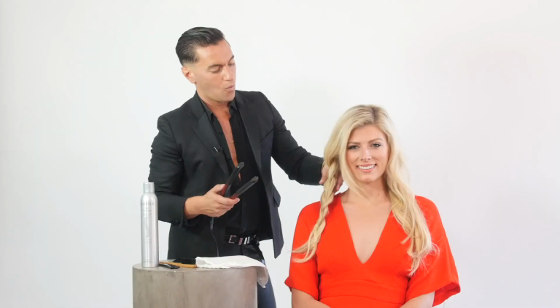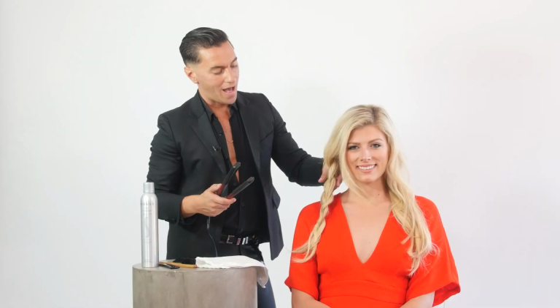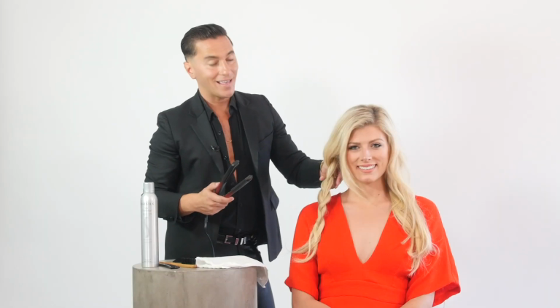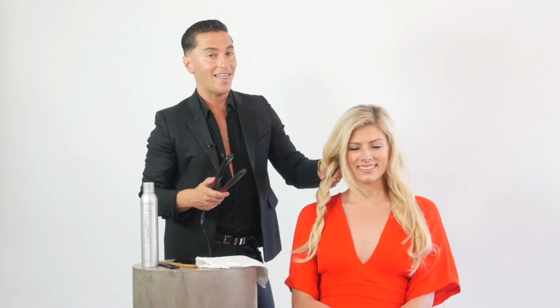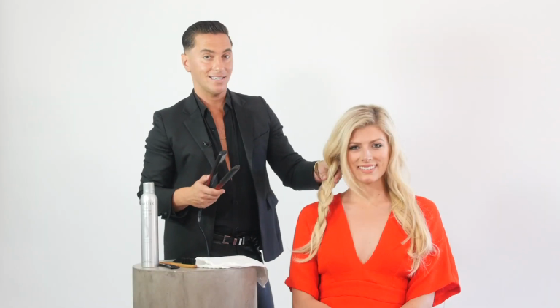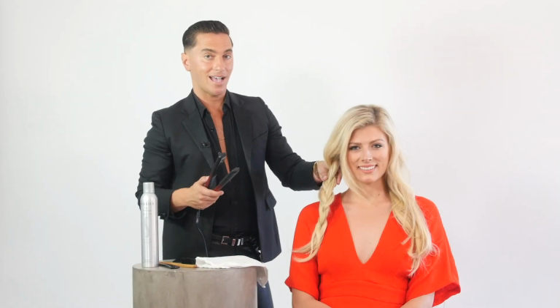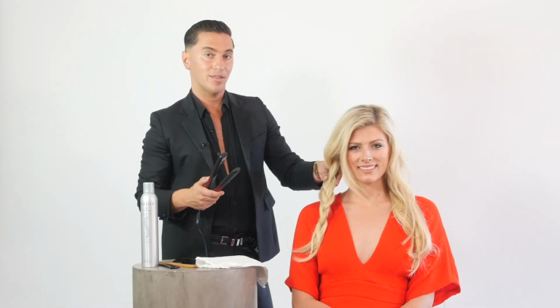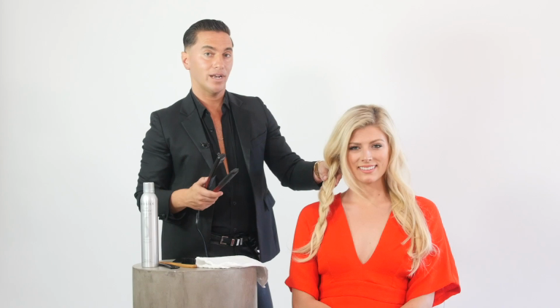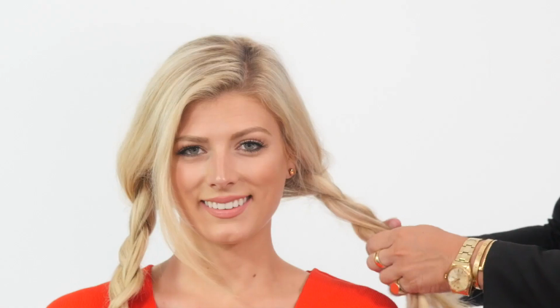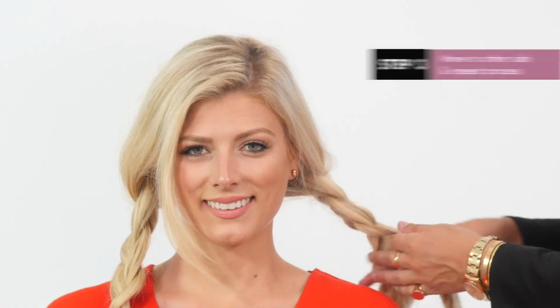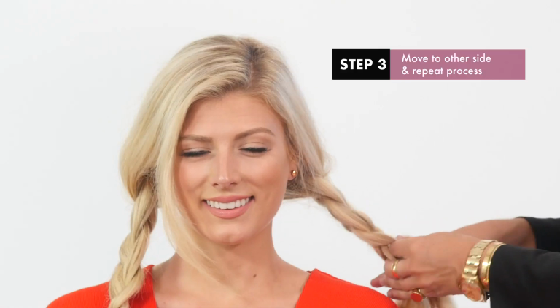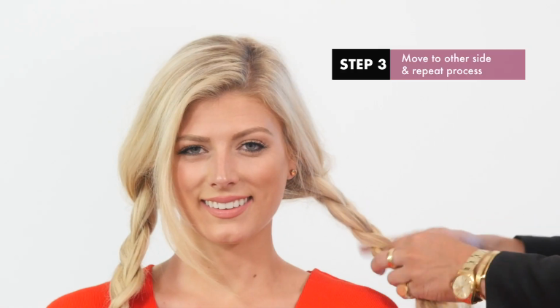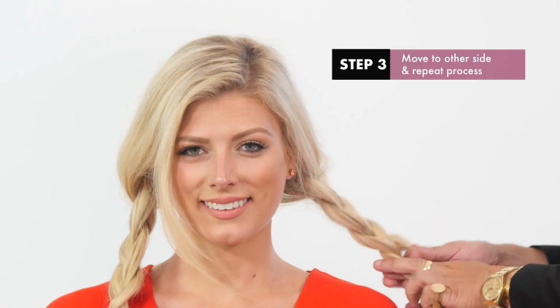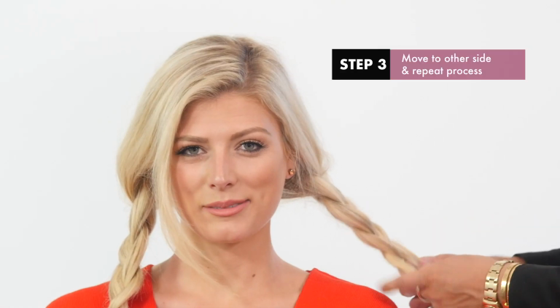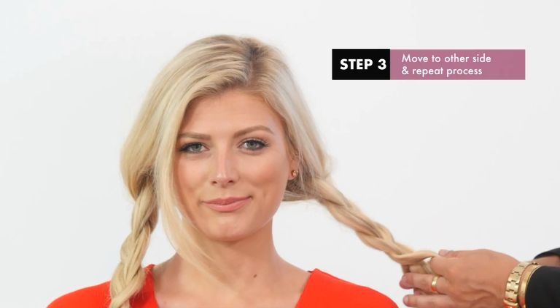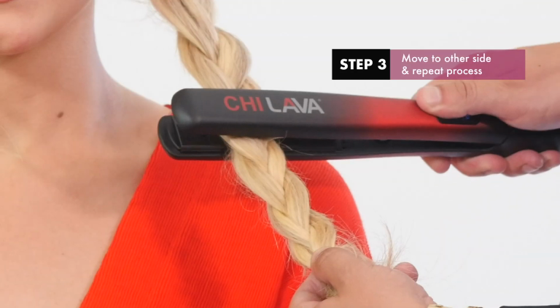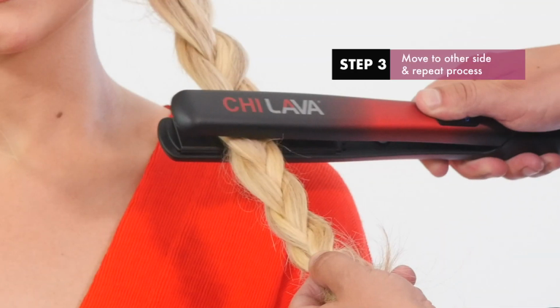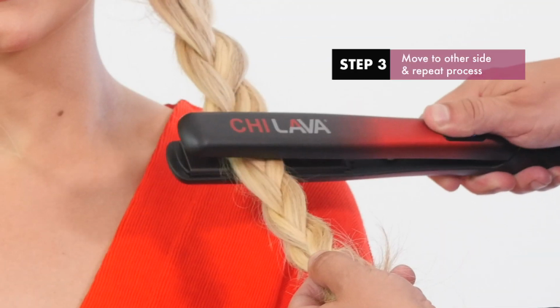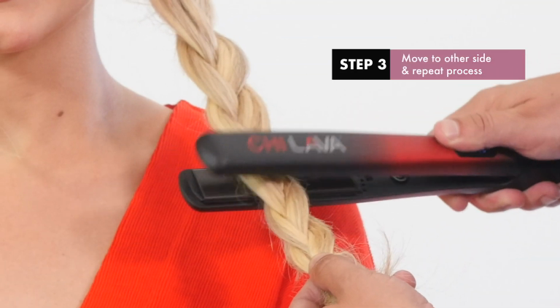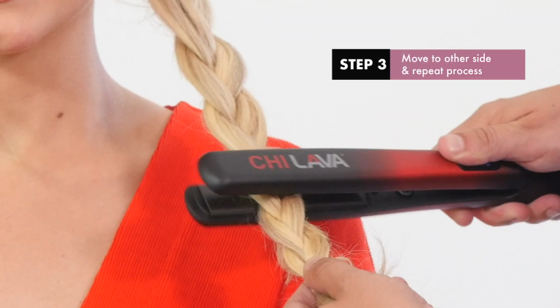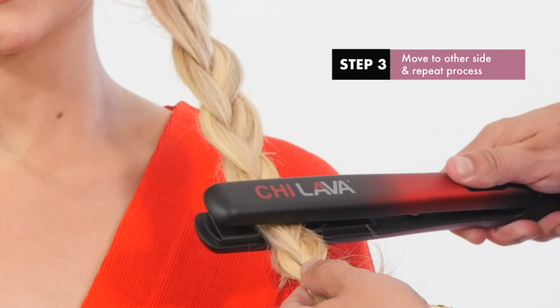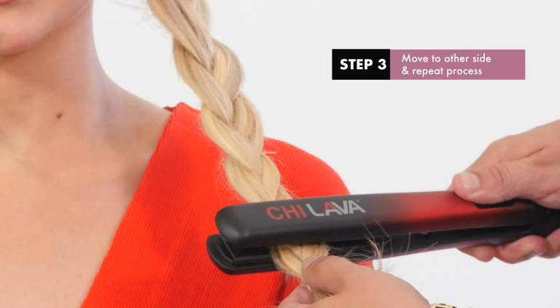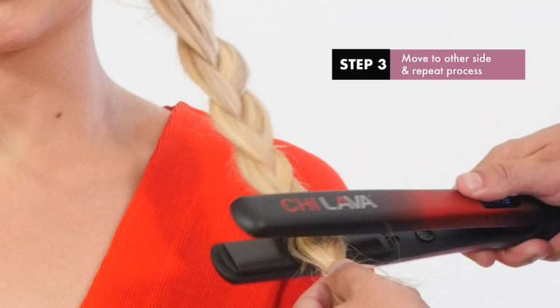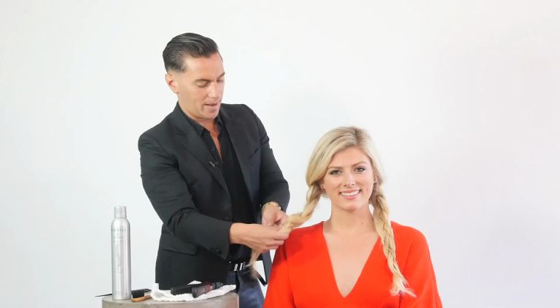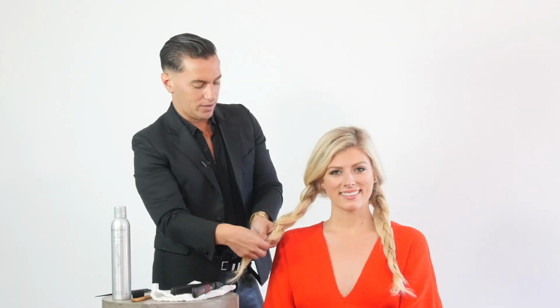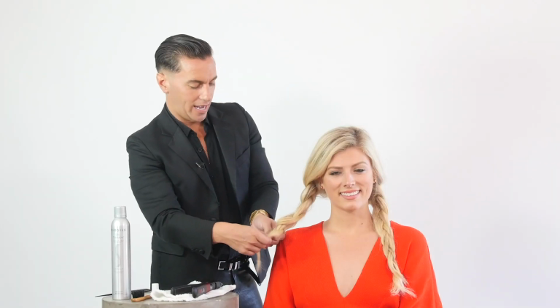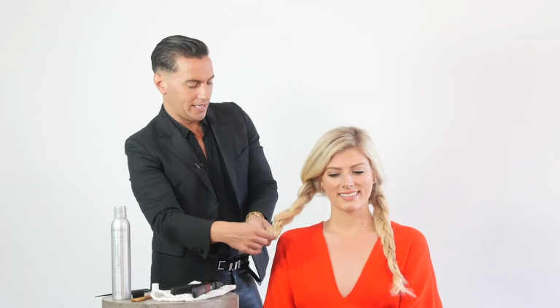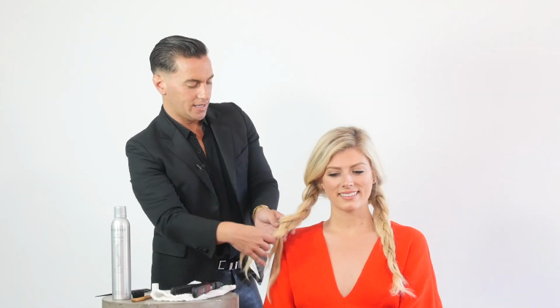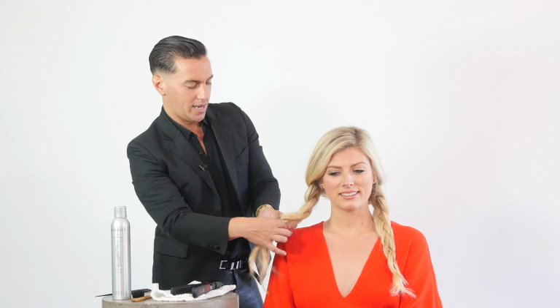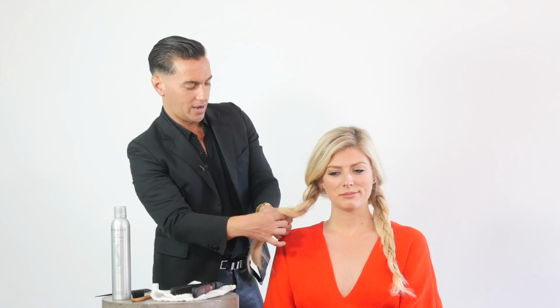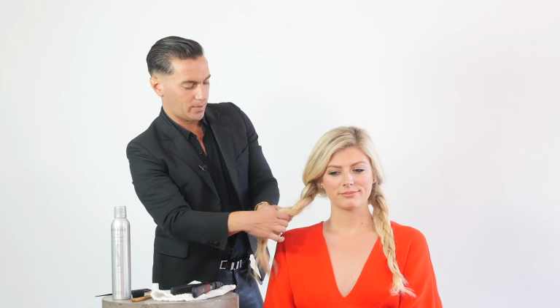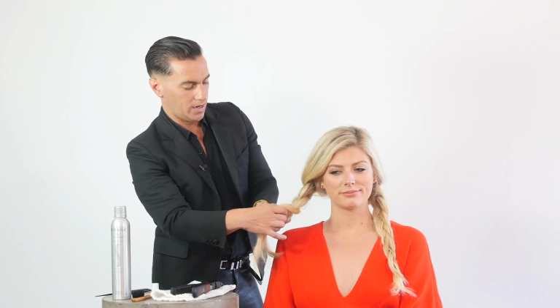While I let this side of the braid cool, I'm going to move on to the other side and do that again. I'm lightly taking out the braid.